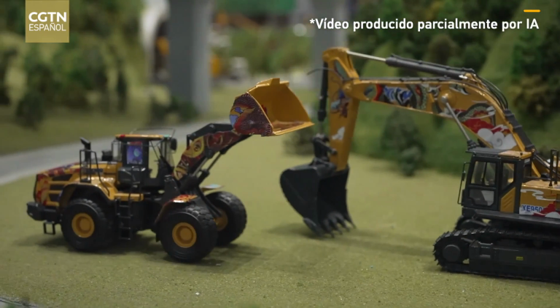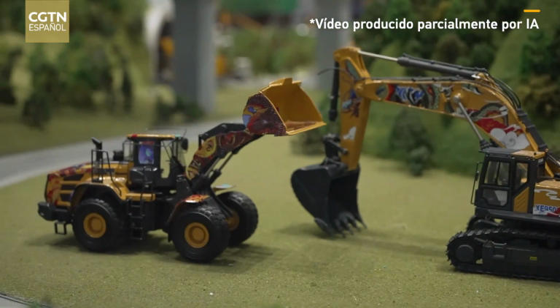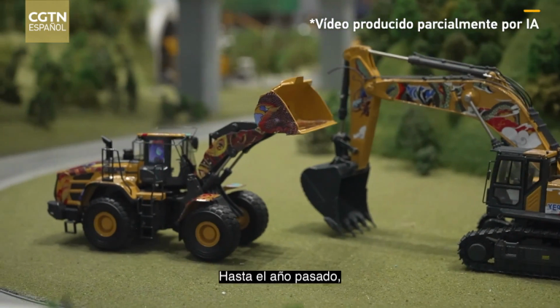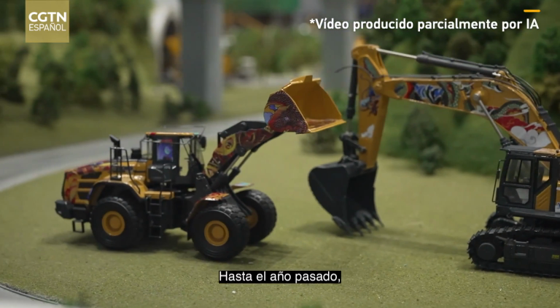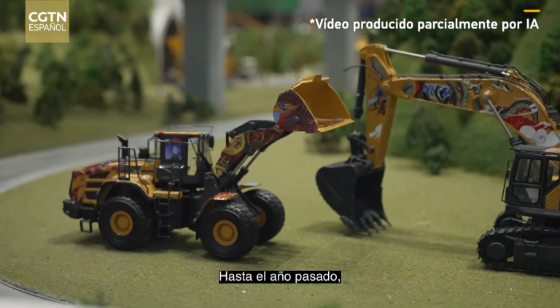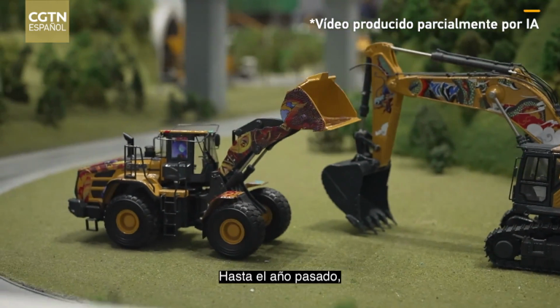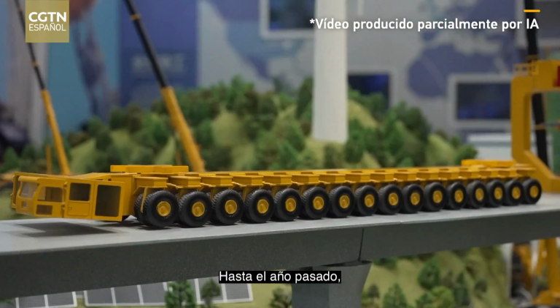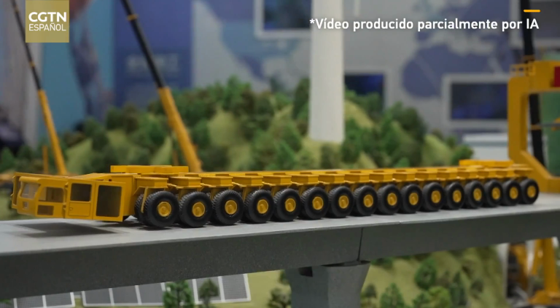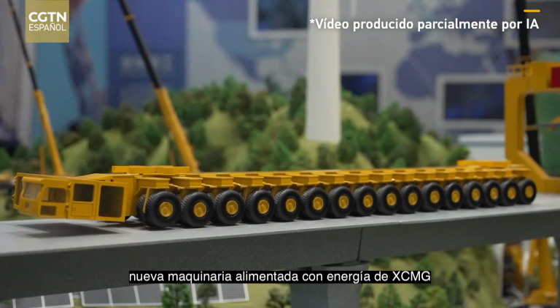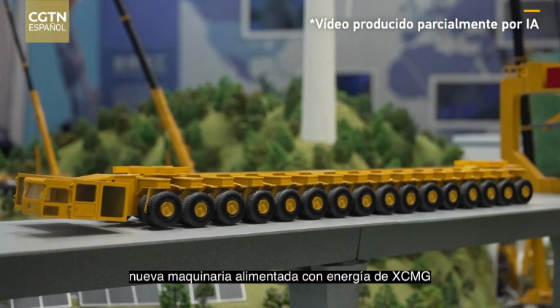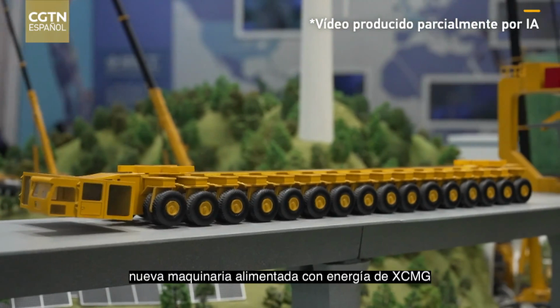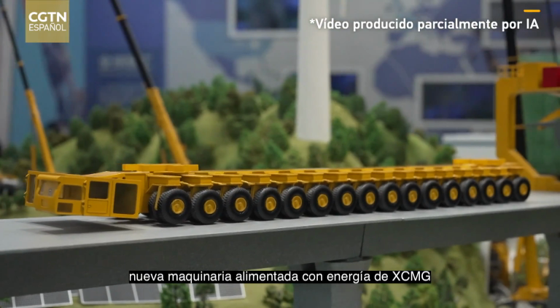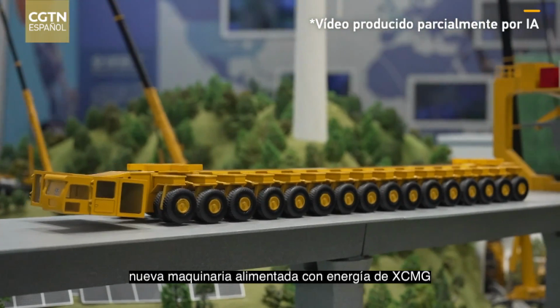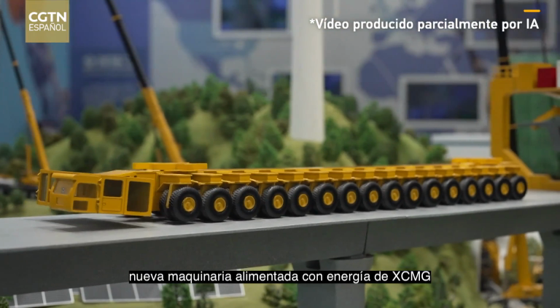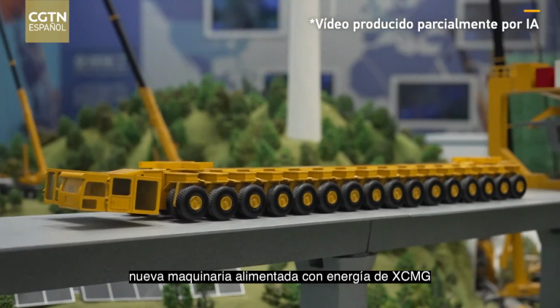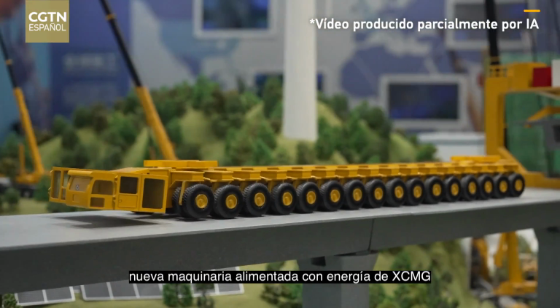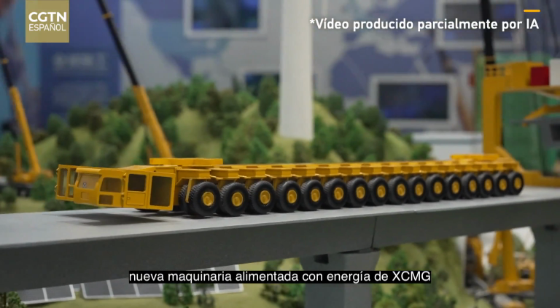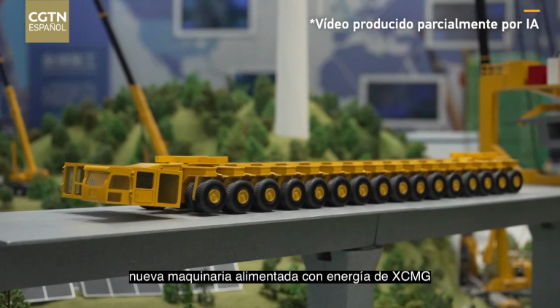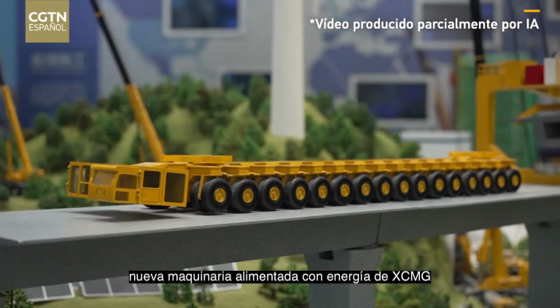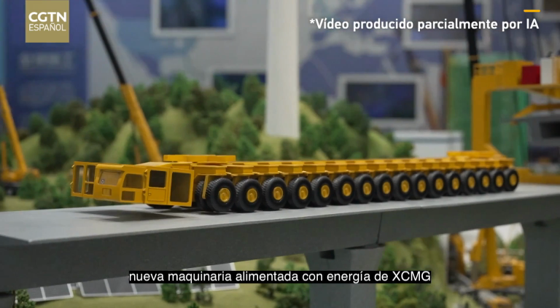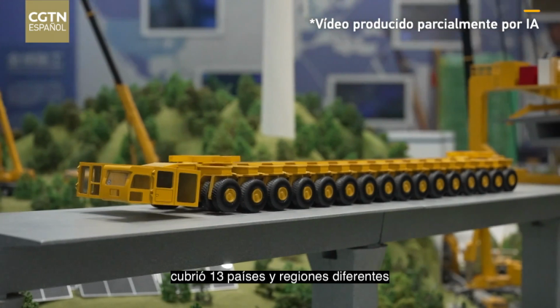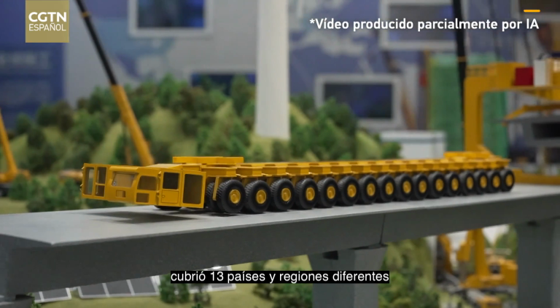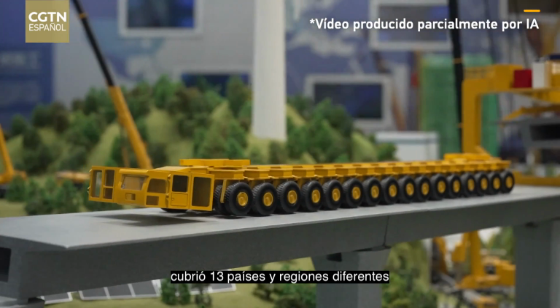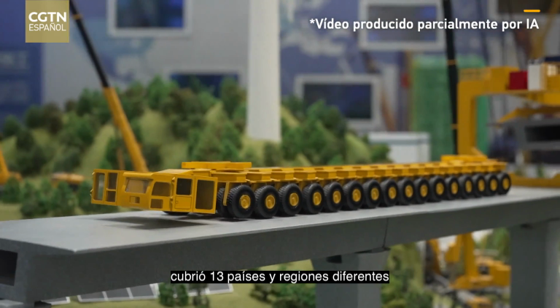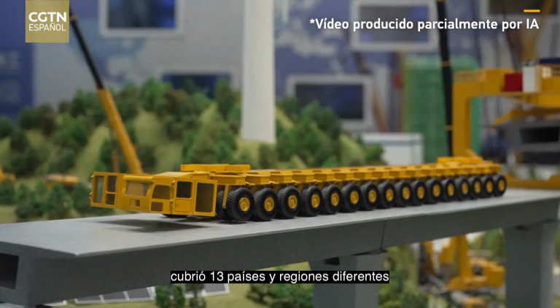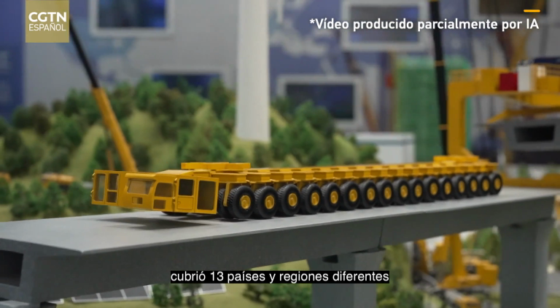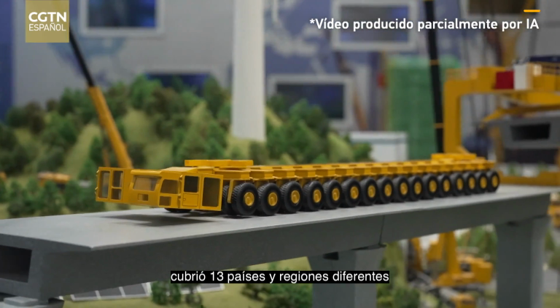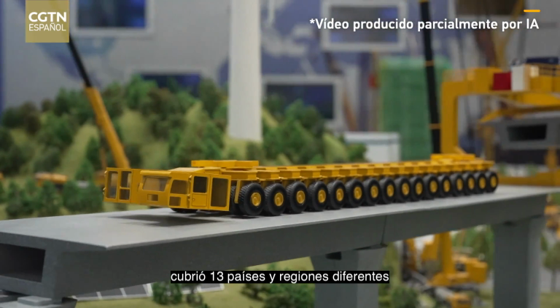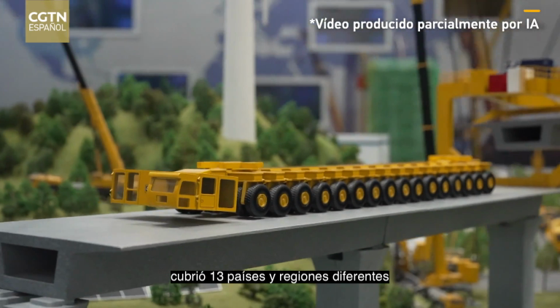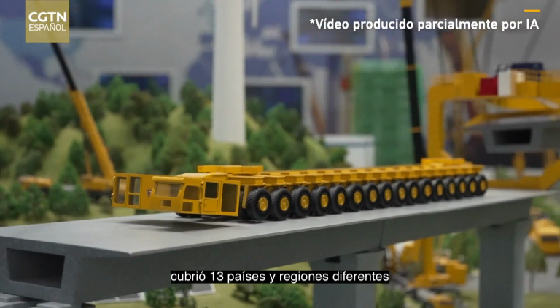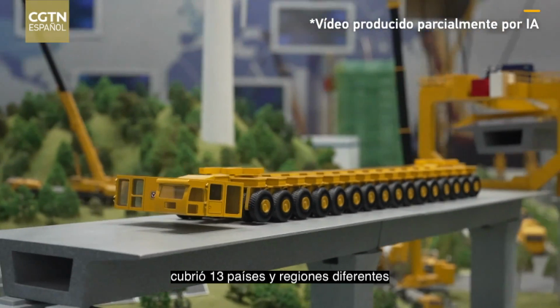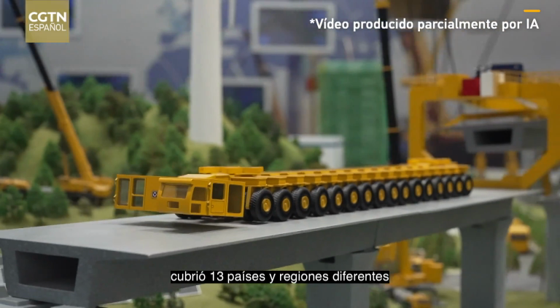Till last year, new energy powered machinery from XCMG covered 13 different countries and regions.